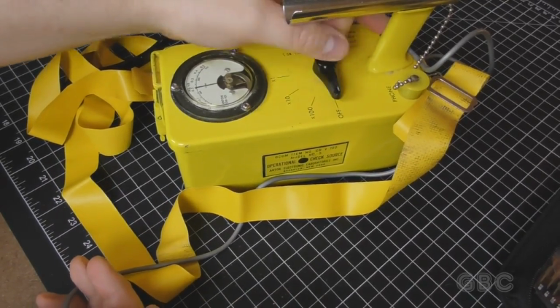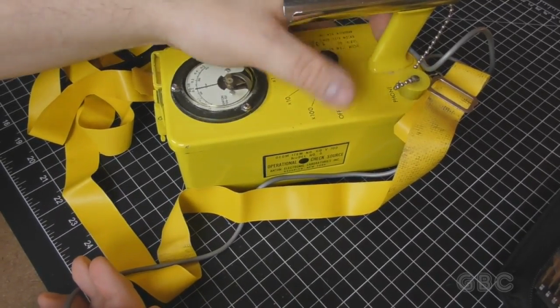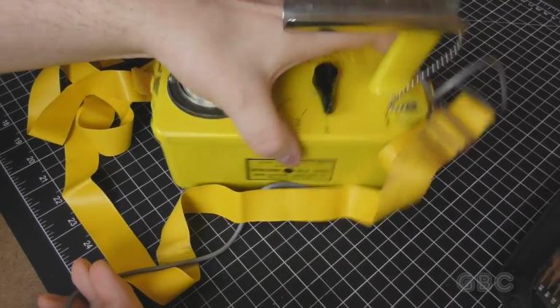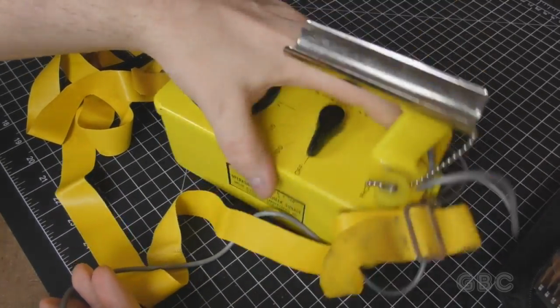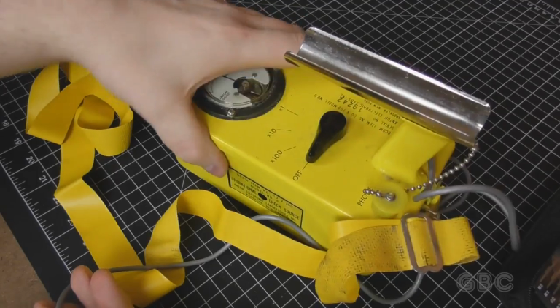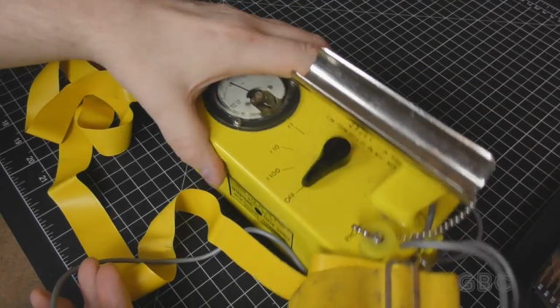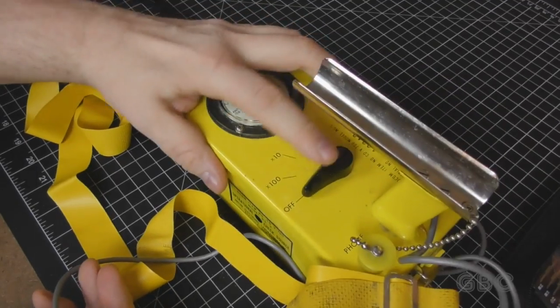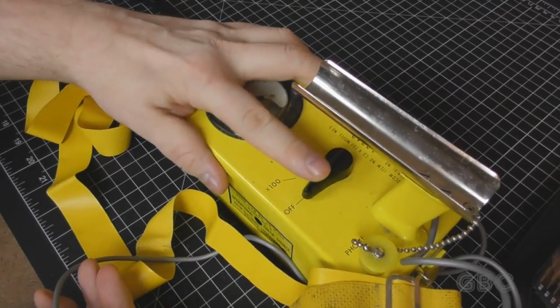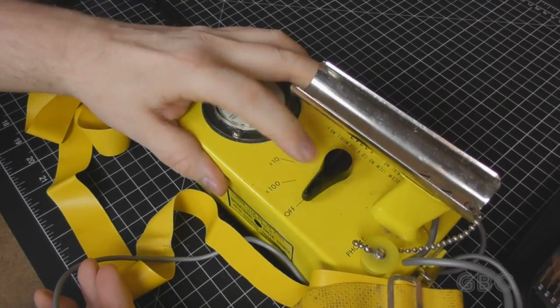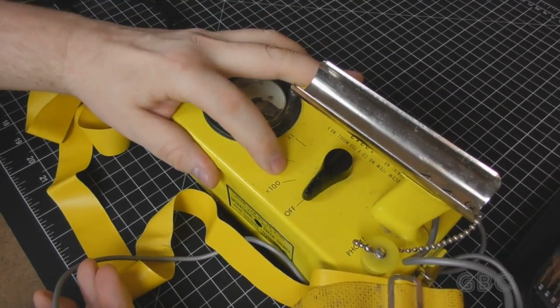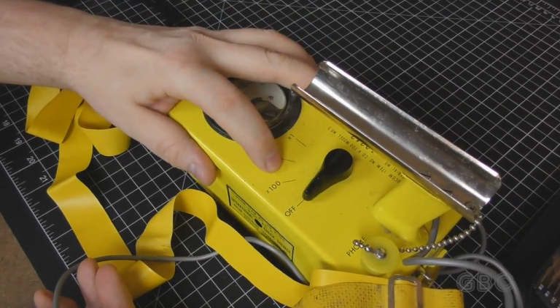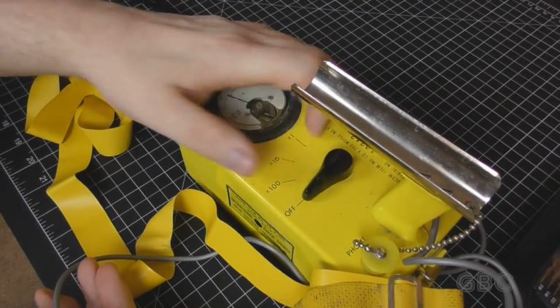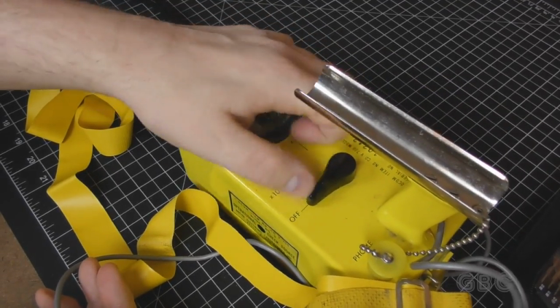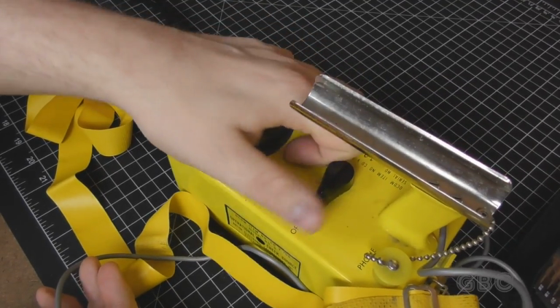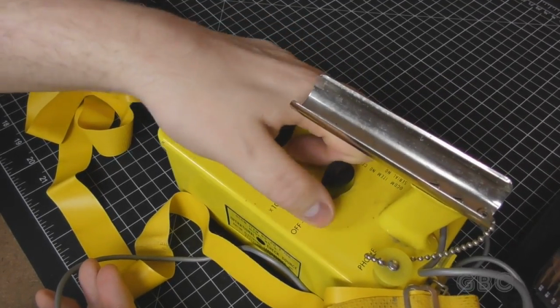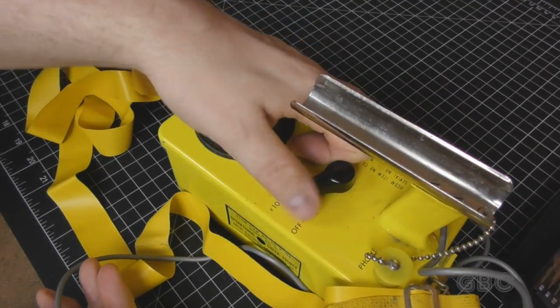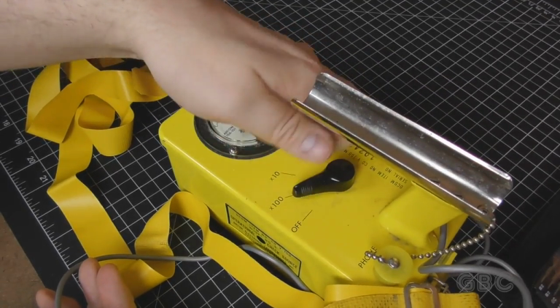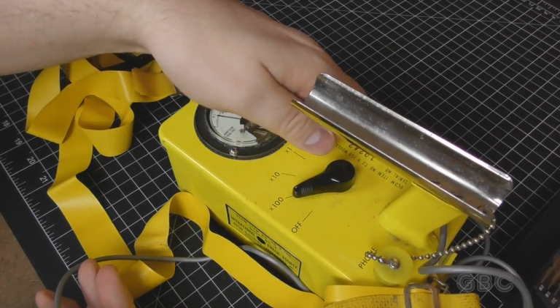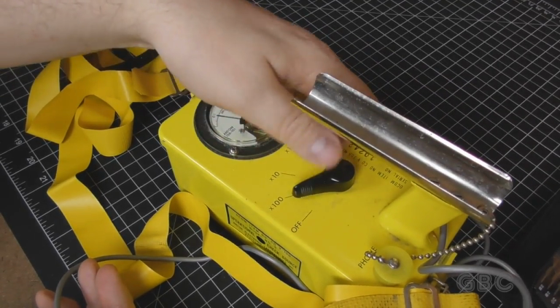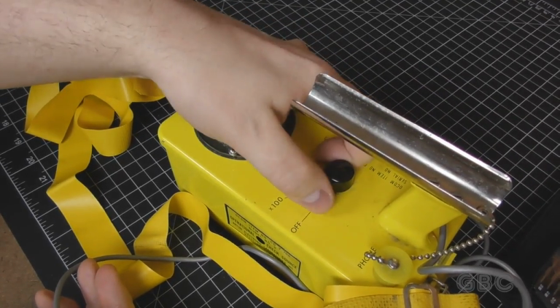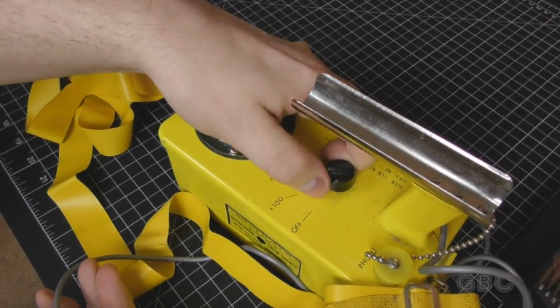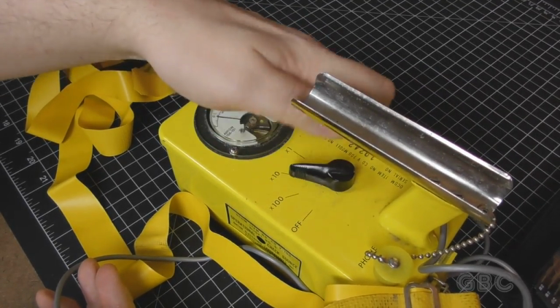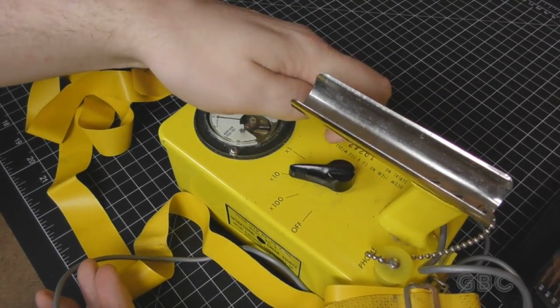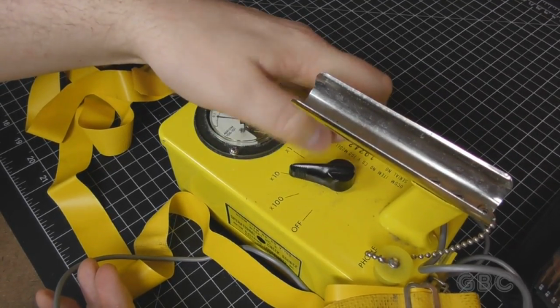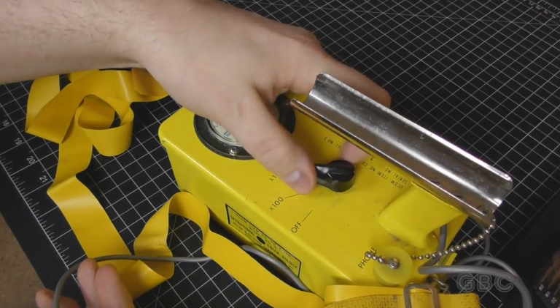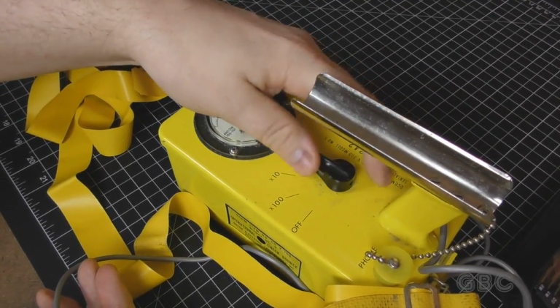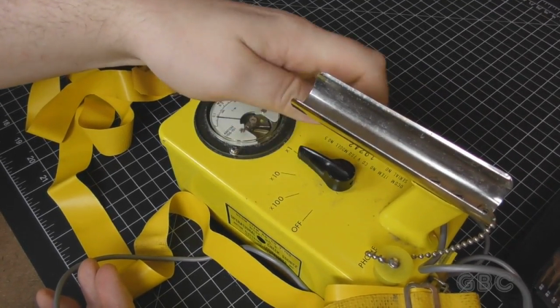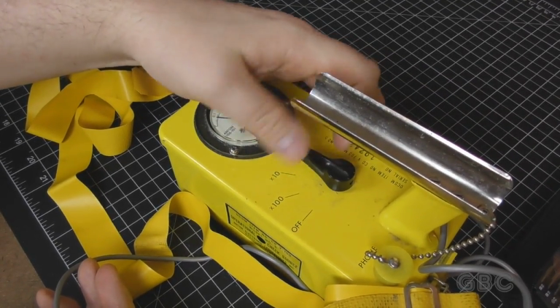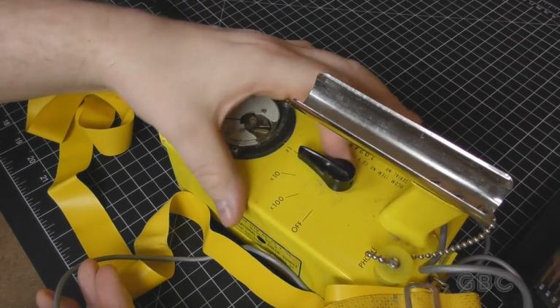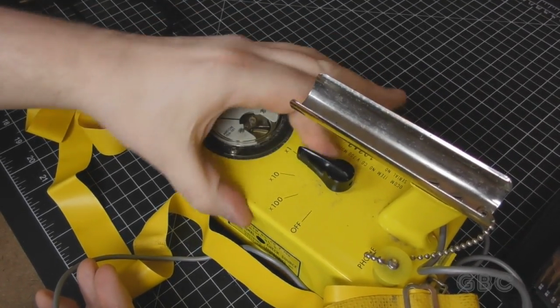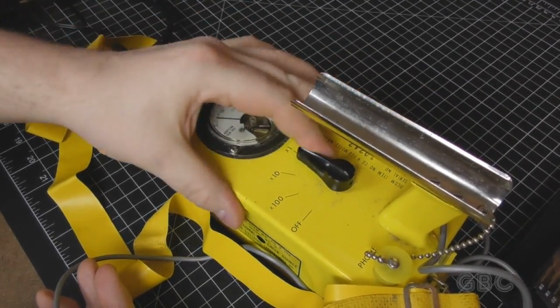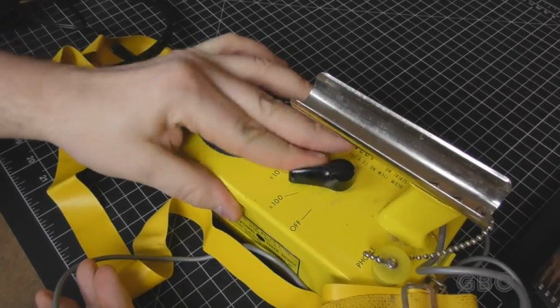The switch has four positions: Off, Times 100, Times 10, and Times 1.